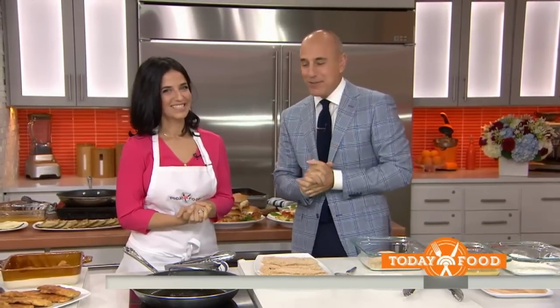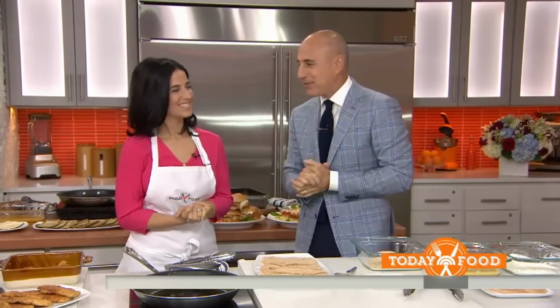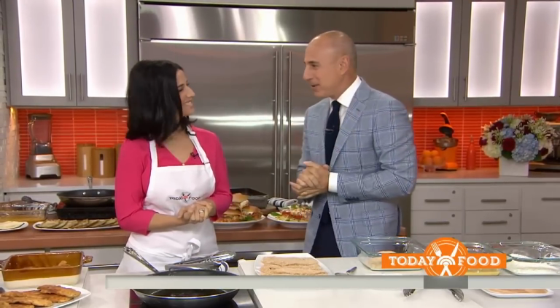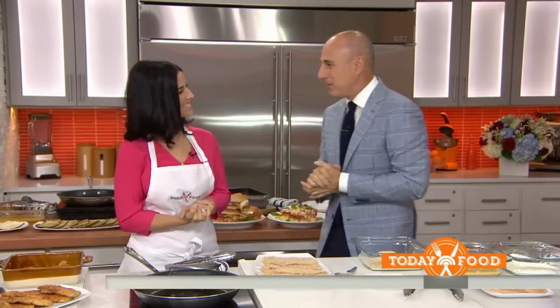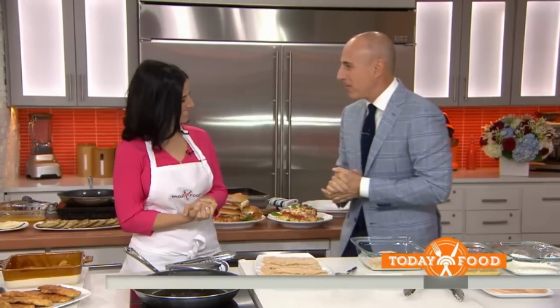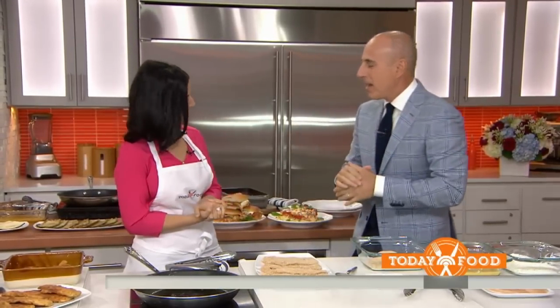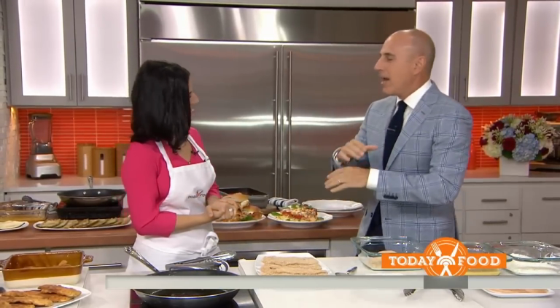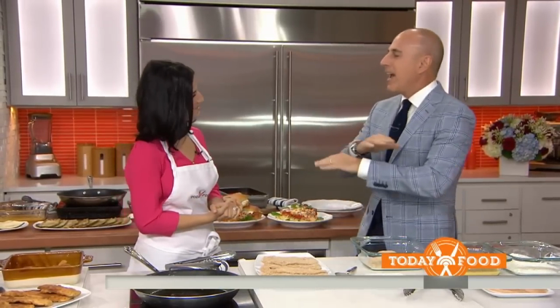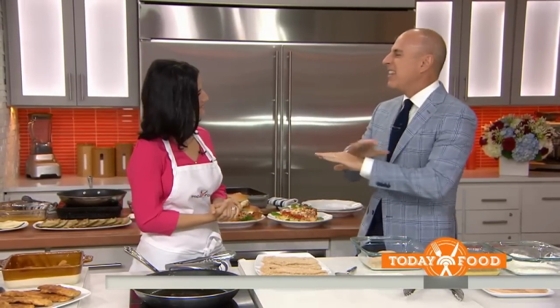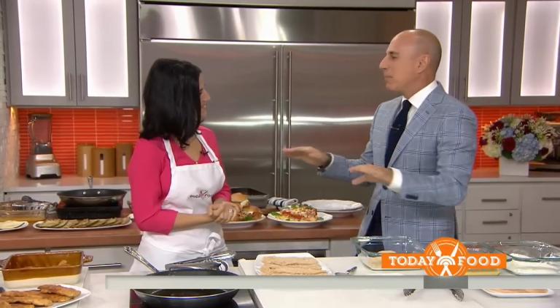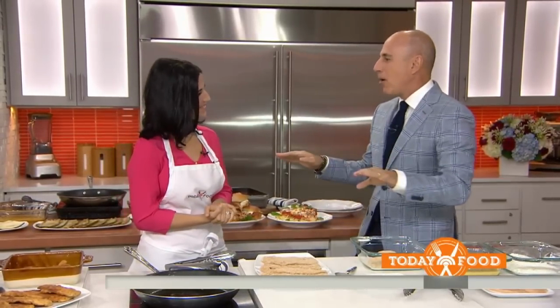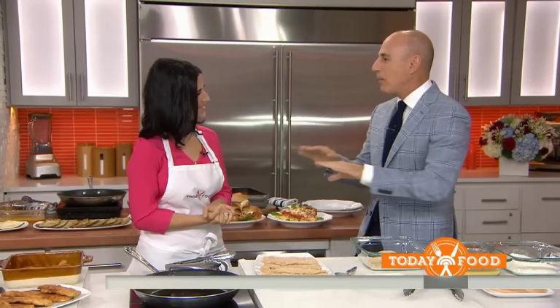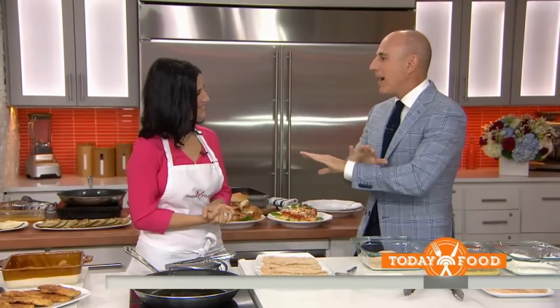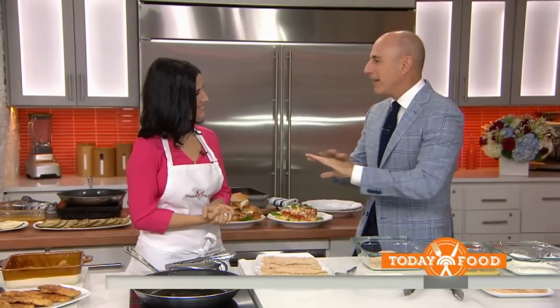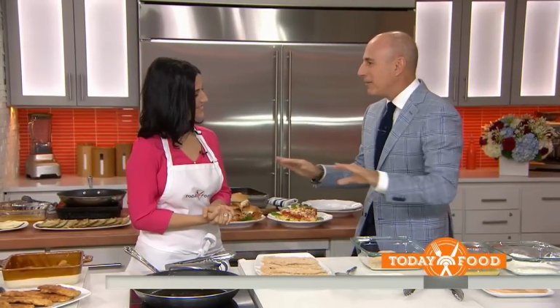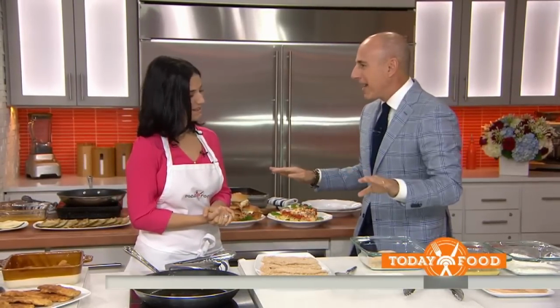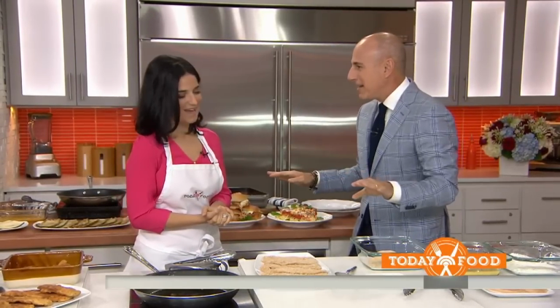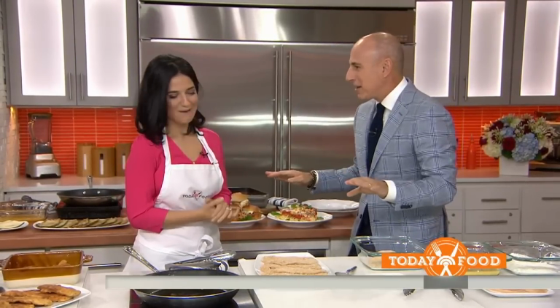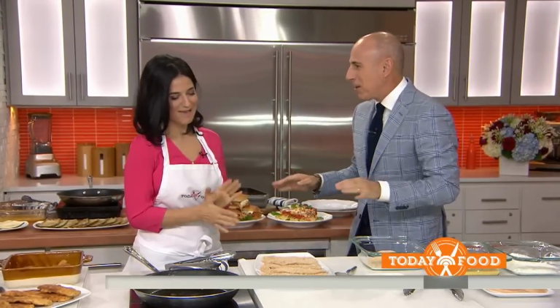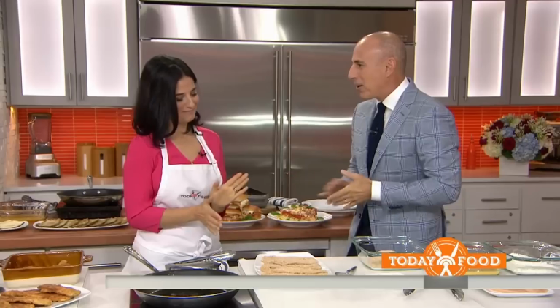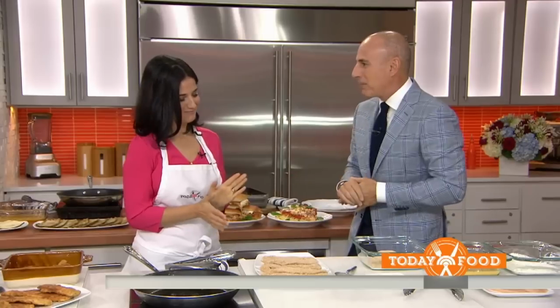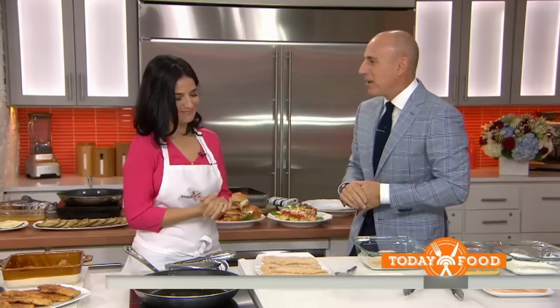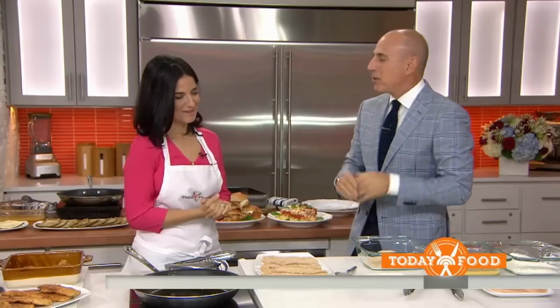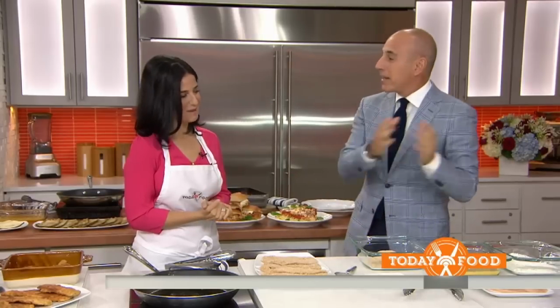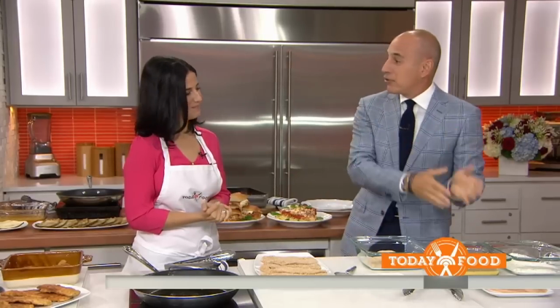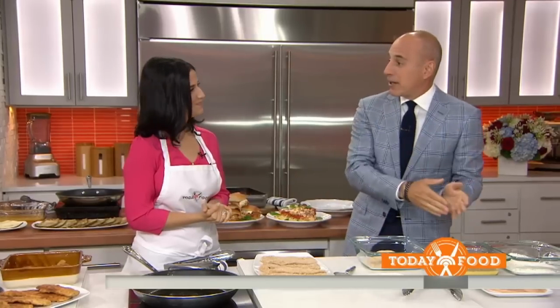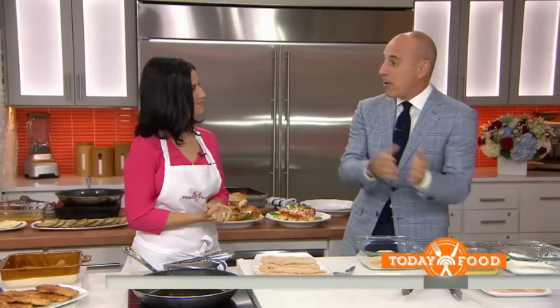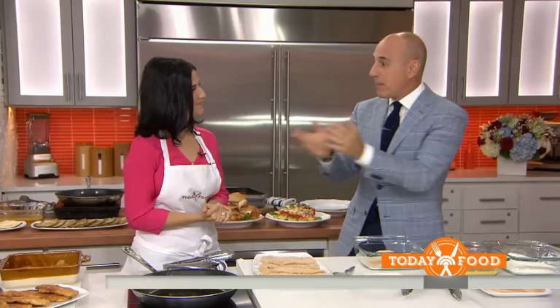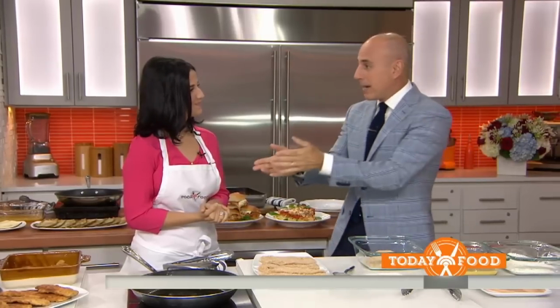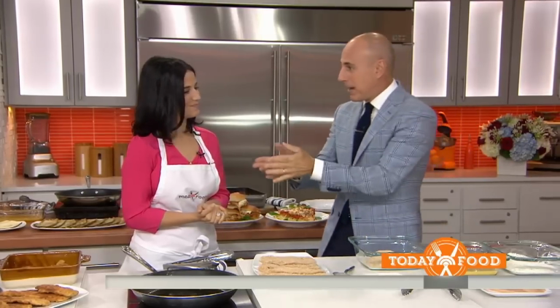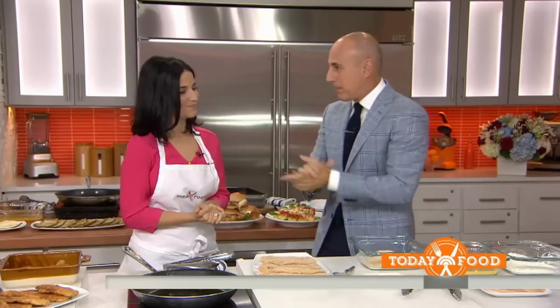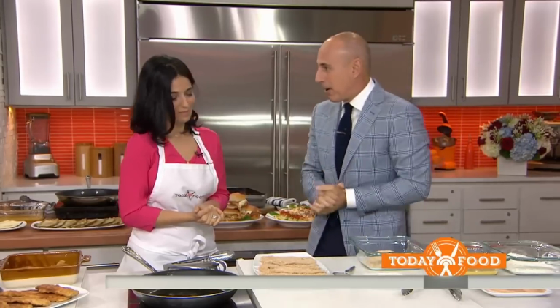Nice to see you. Nice to see you. Anything parm — I love anything parm. You're making chicken parm and eggplant parm.